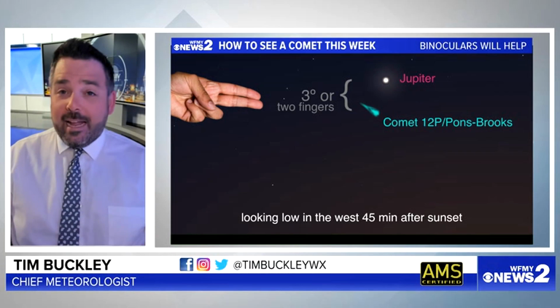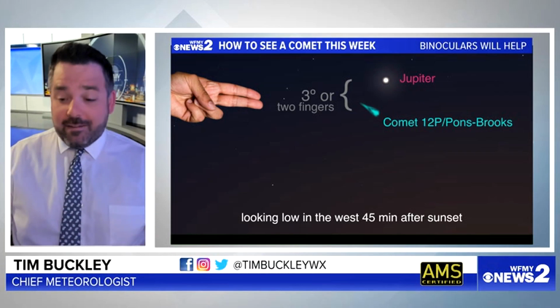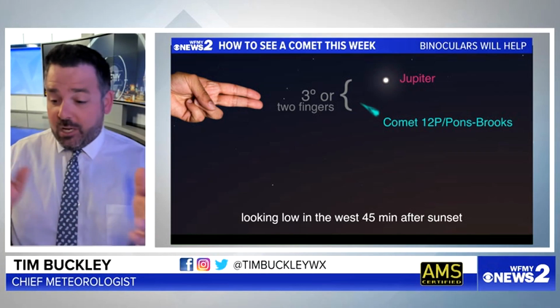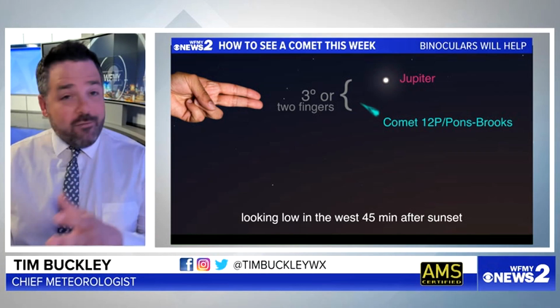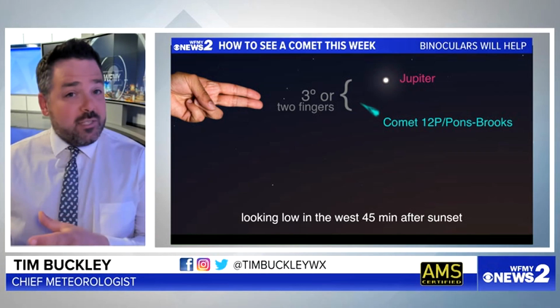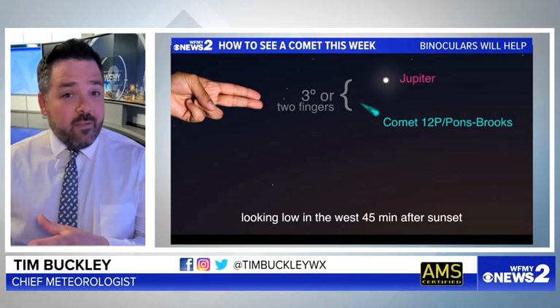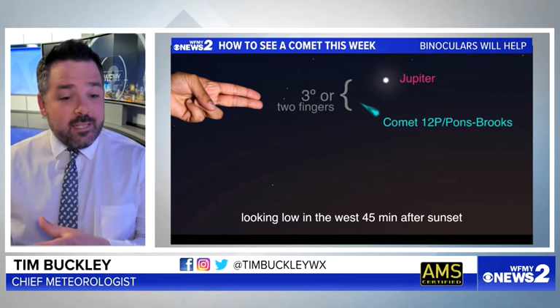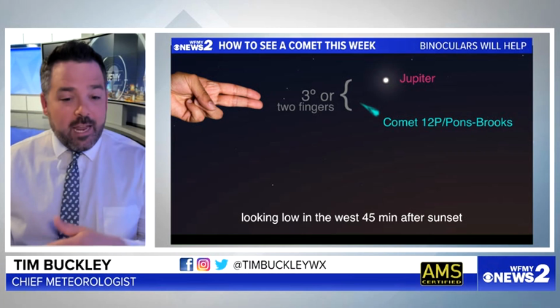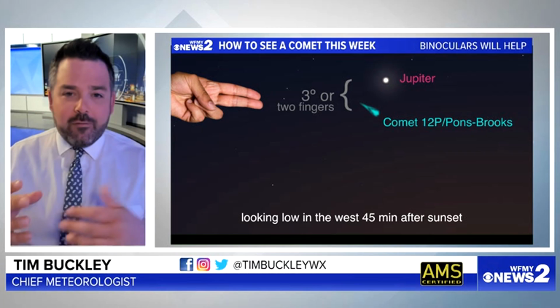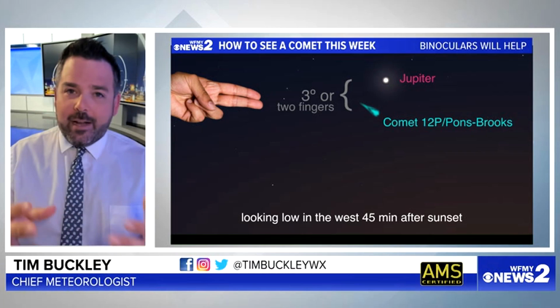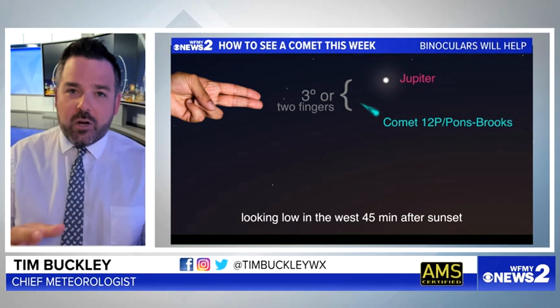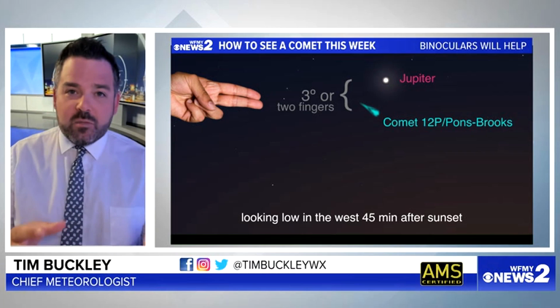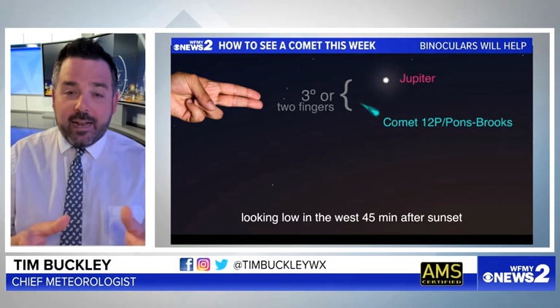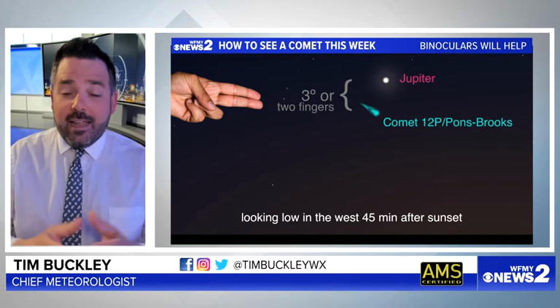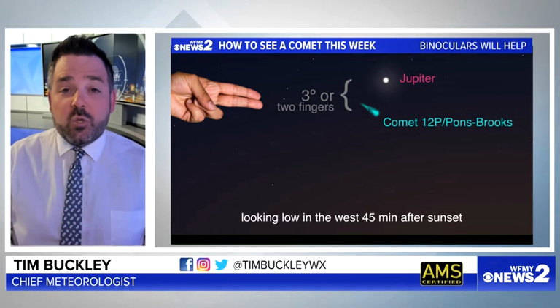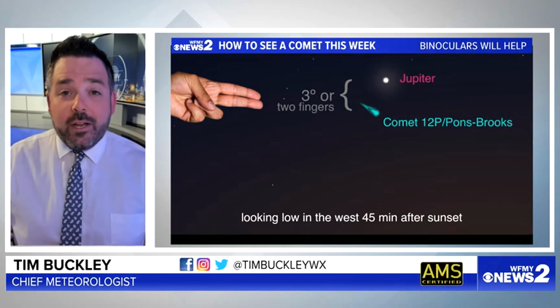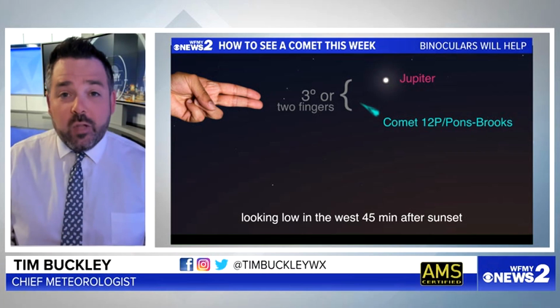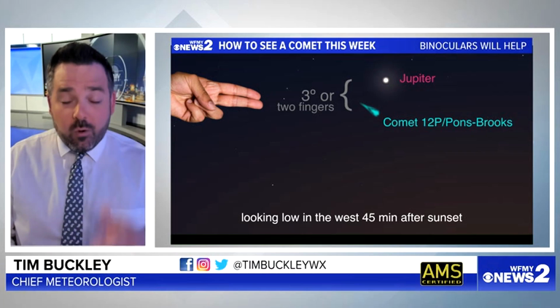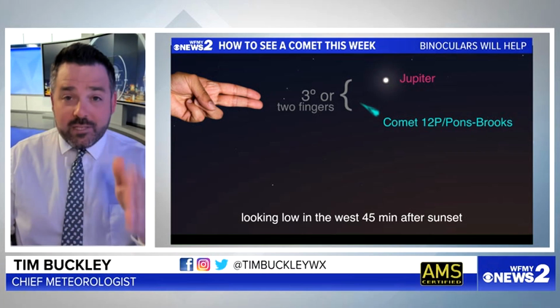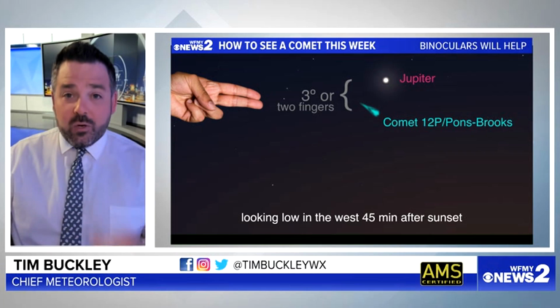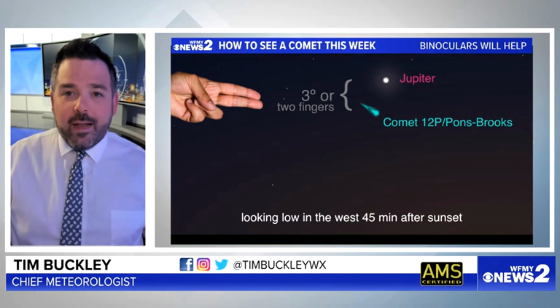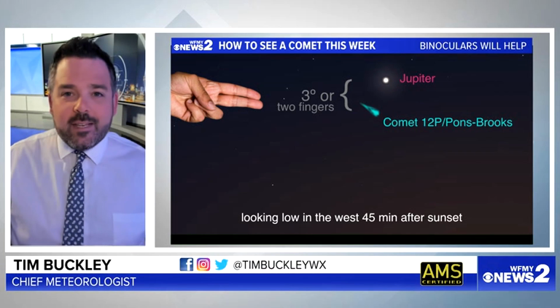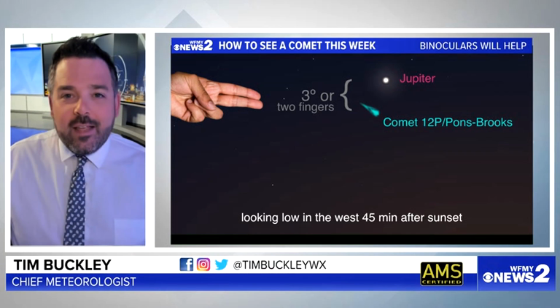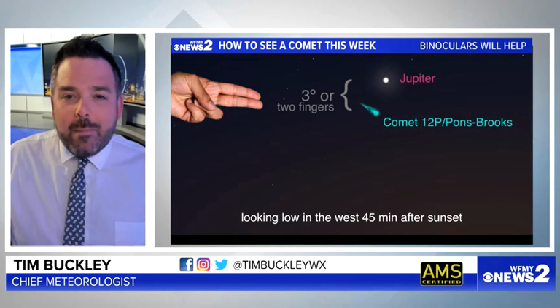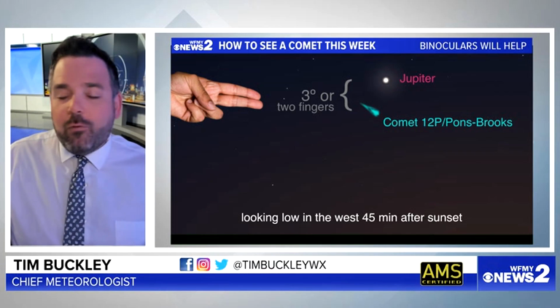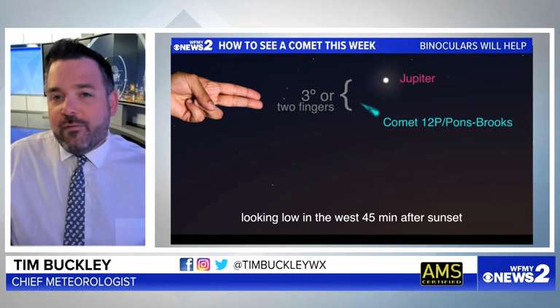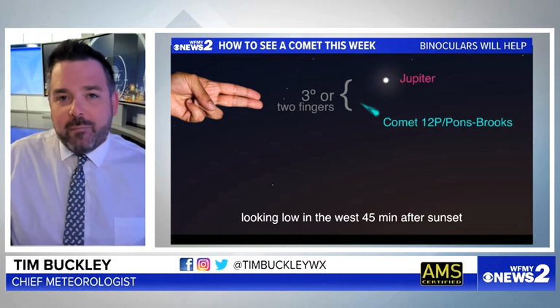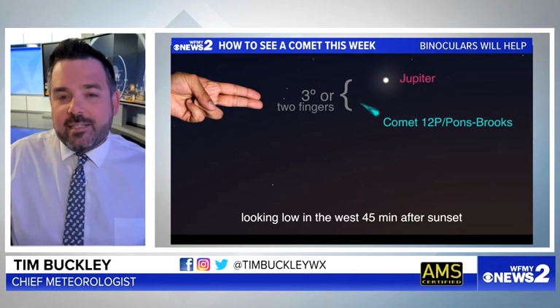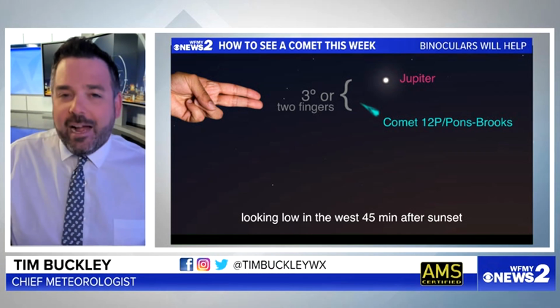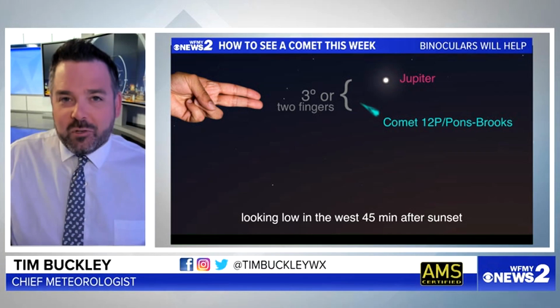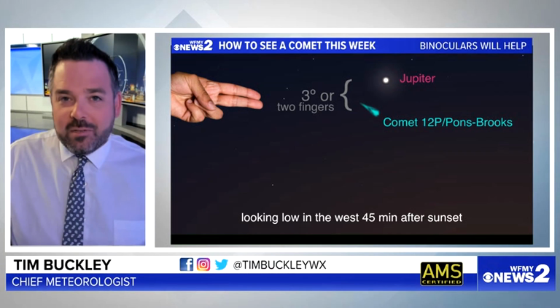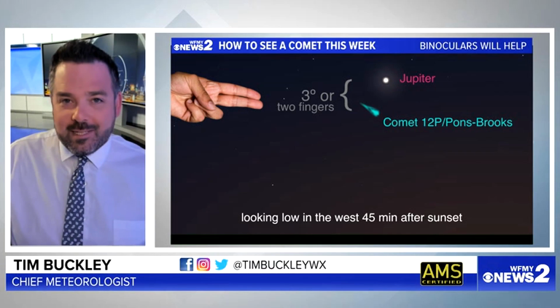Get away from city lights if you can. Find a dark spot and try your luck. Western horizon, about 45 minutes after sunset.